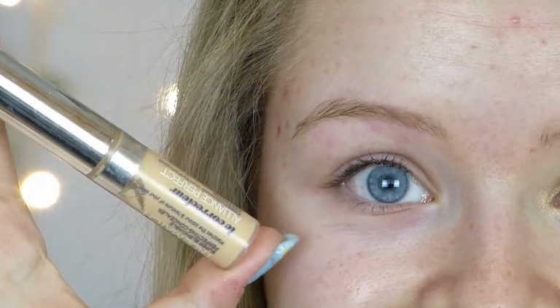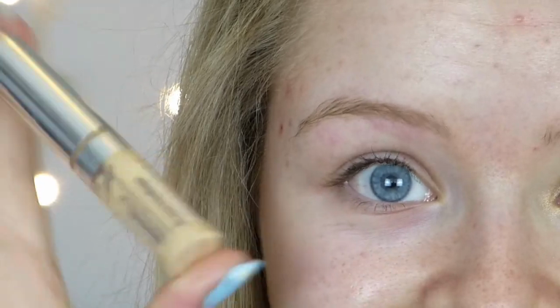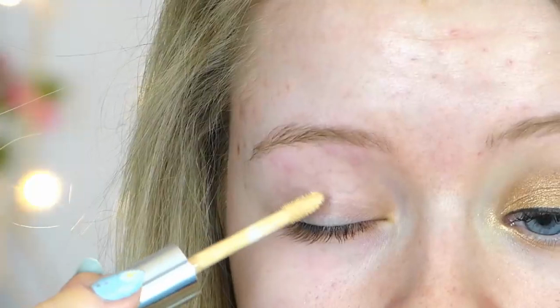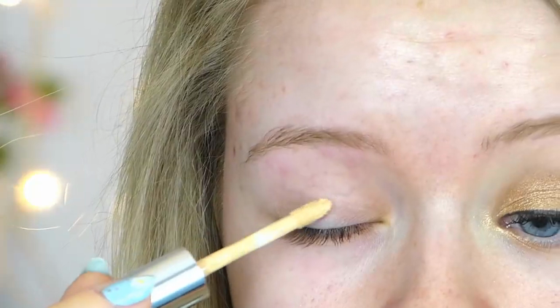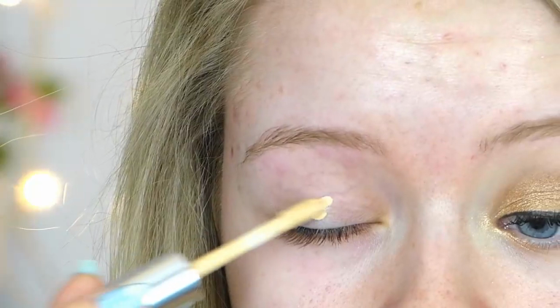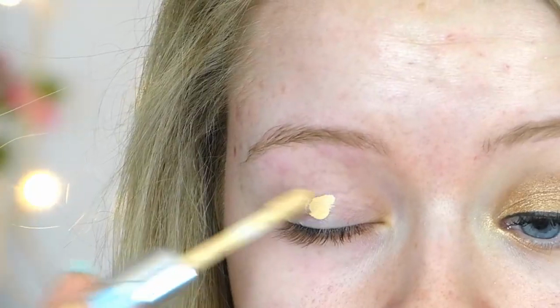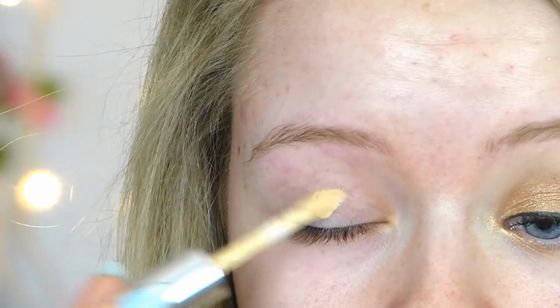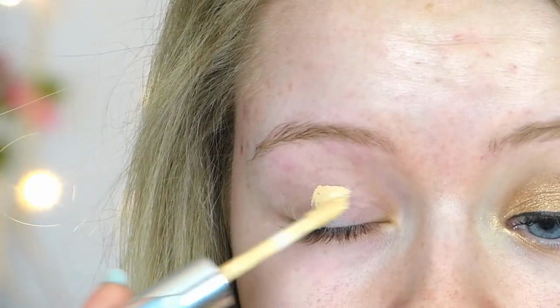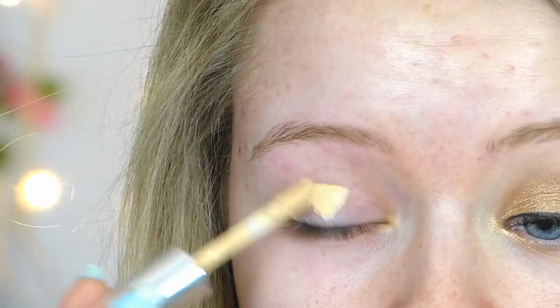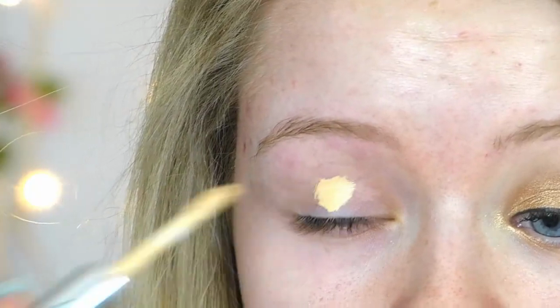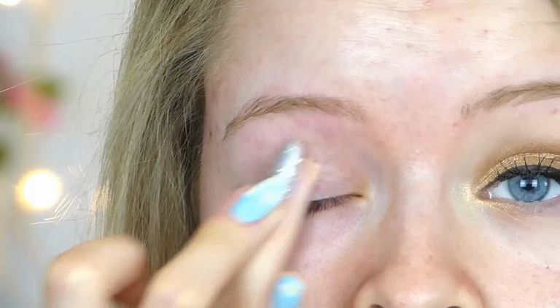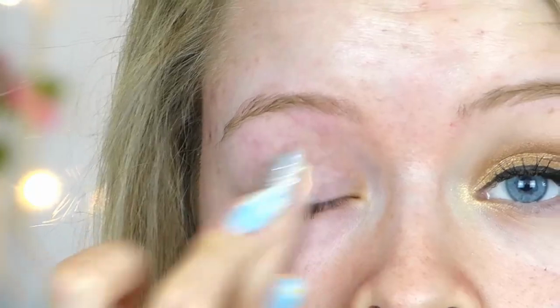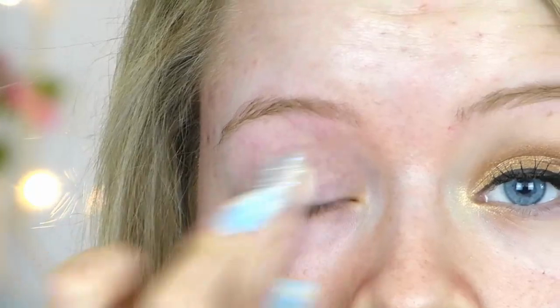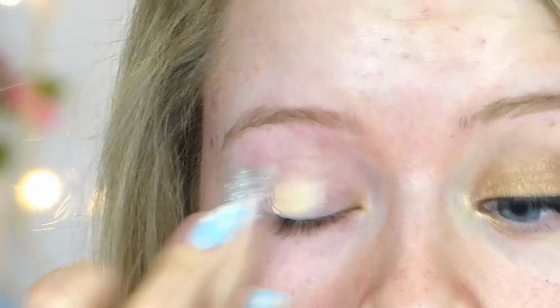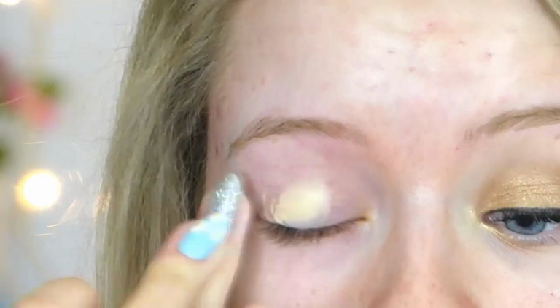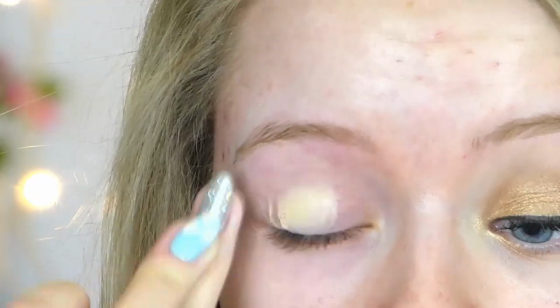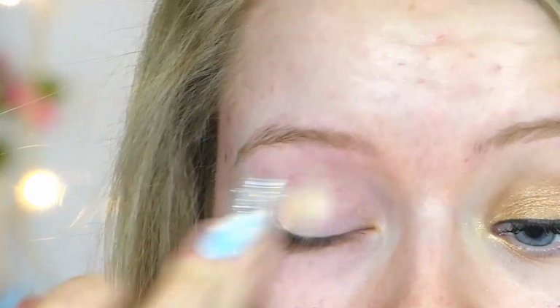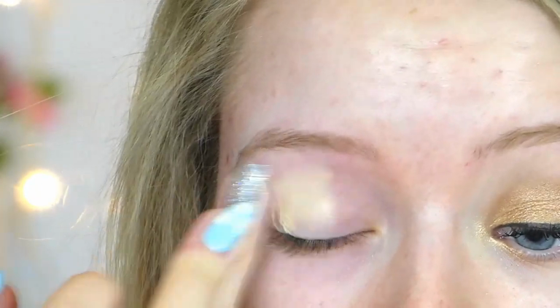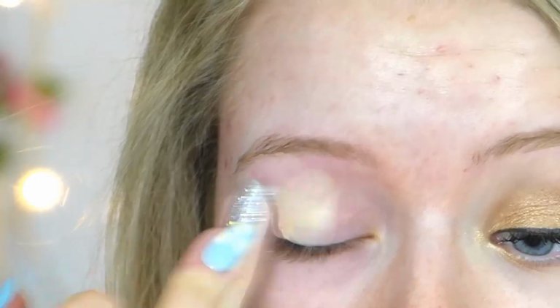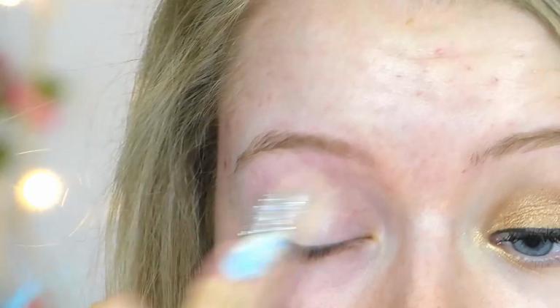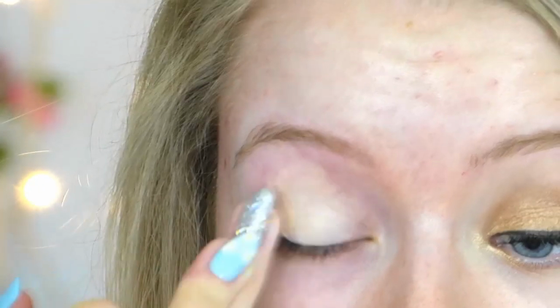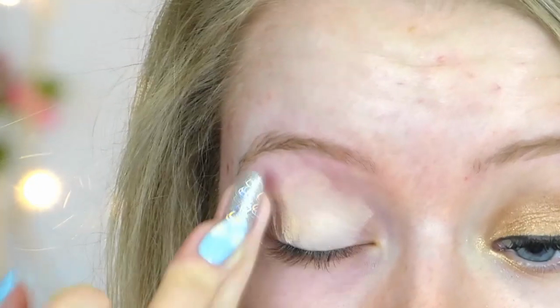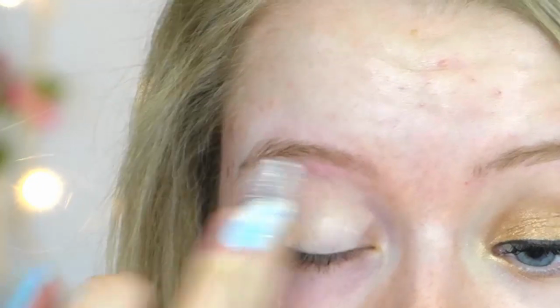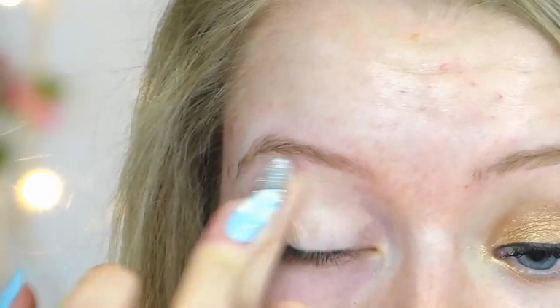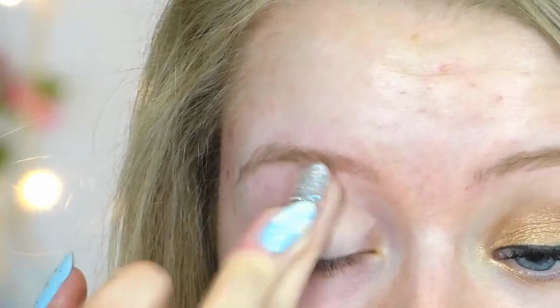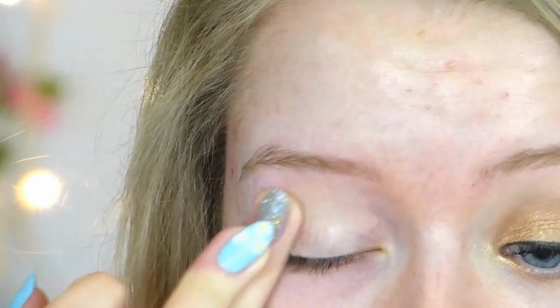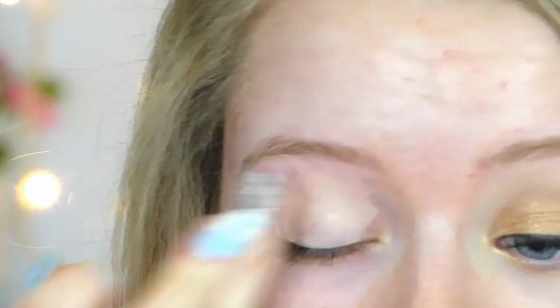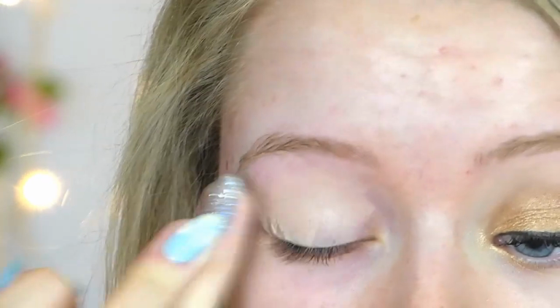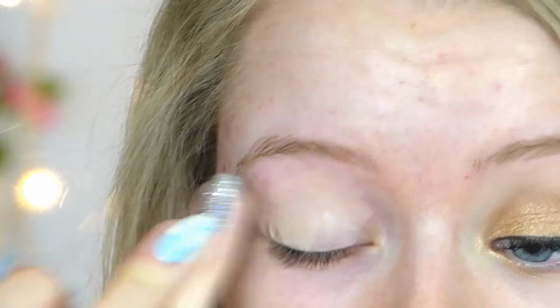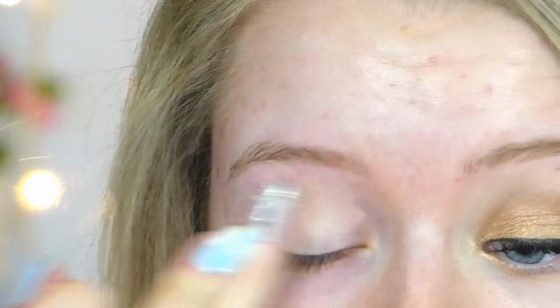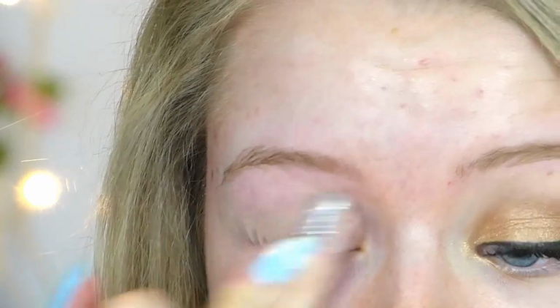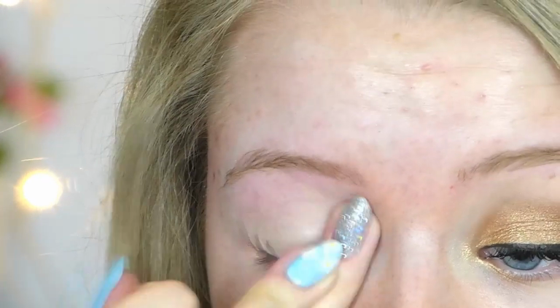To start, I'm going to prime my eyelids using my concealer, blending this all over my eyelid just to cover up any discoloration.